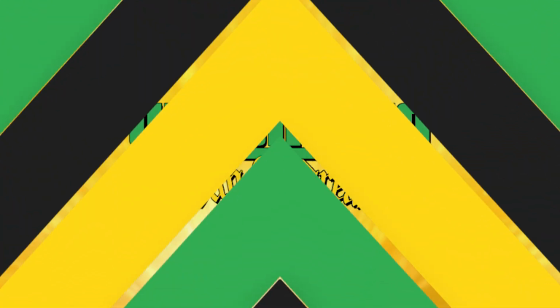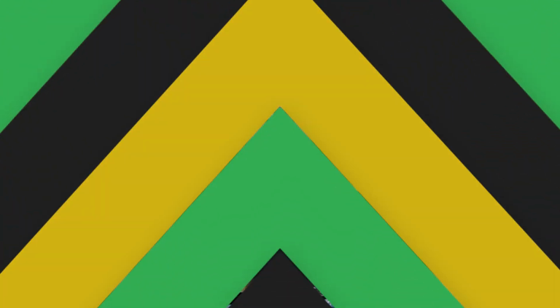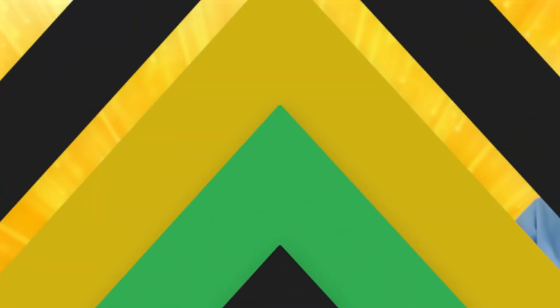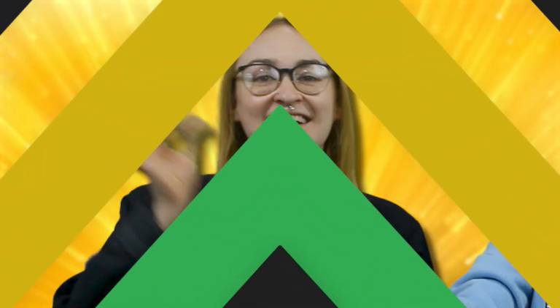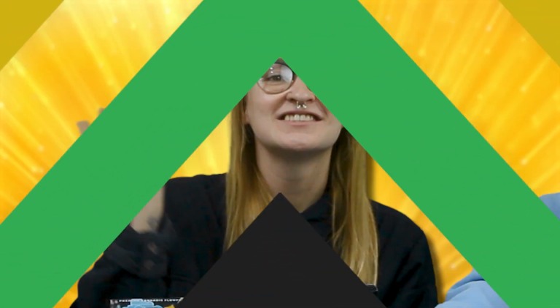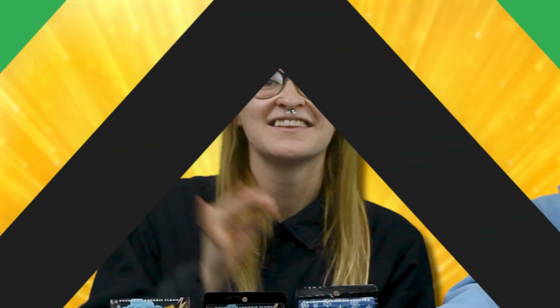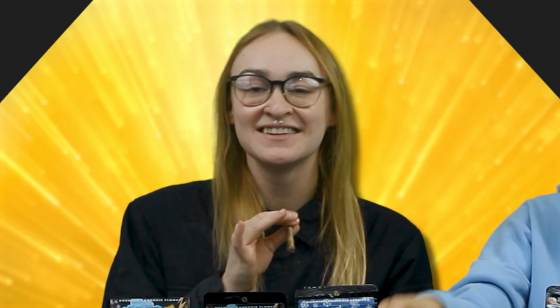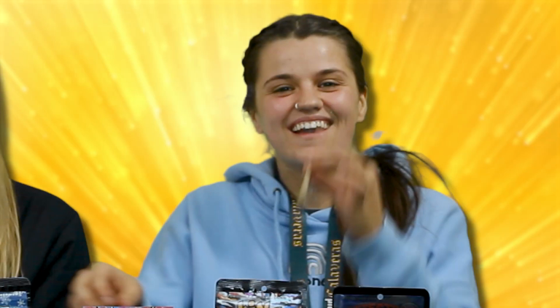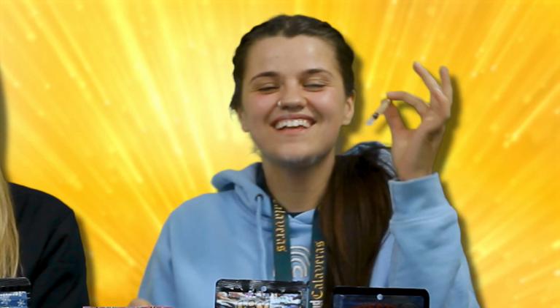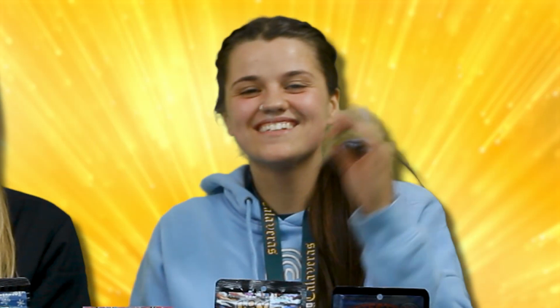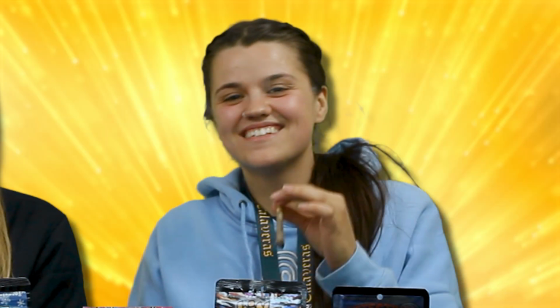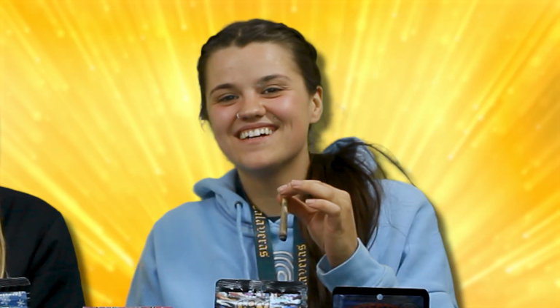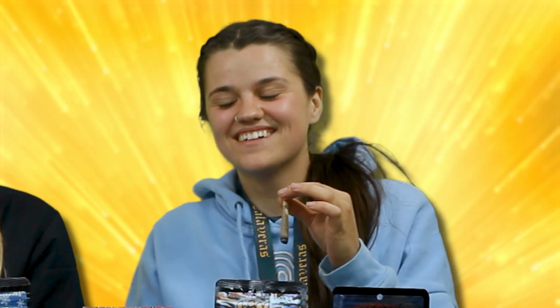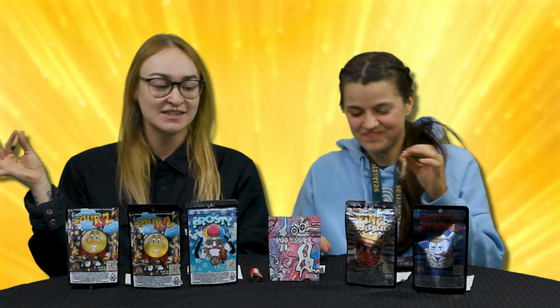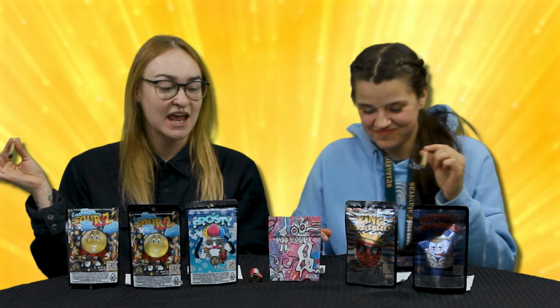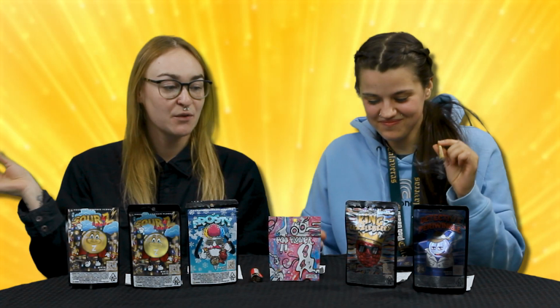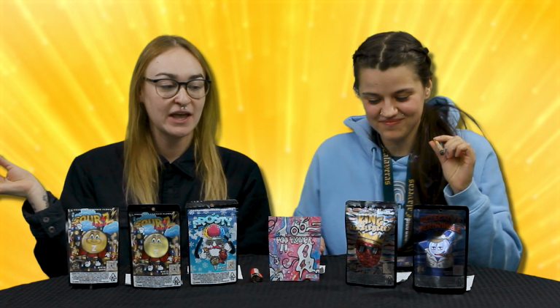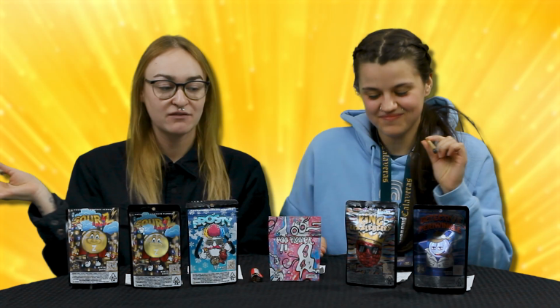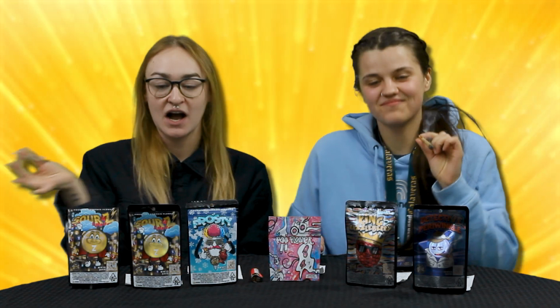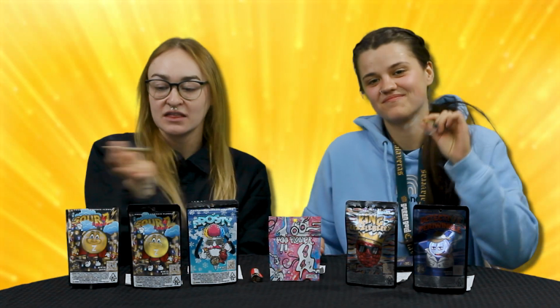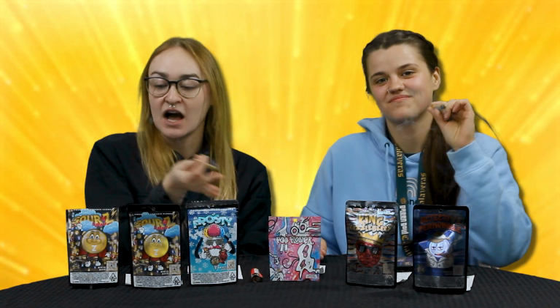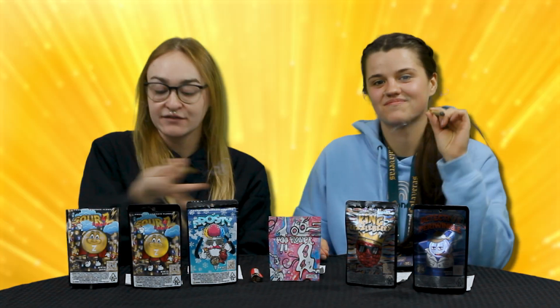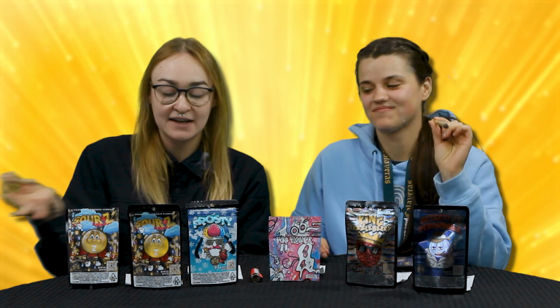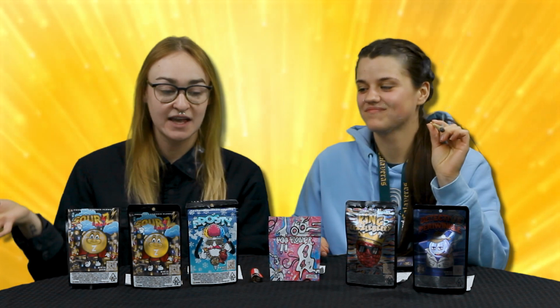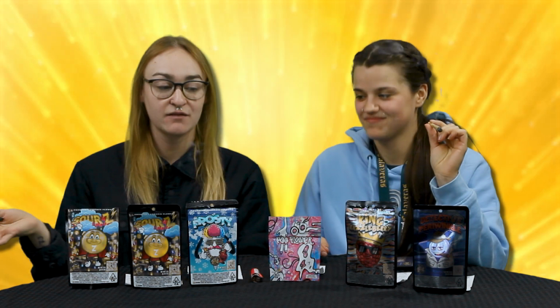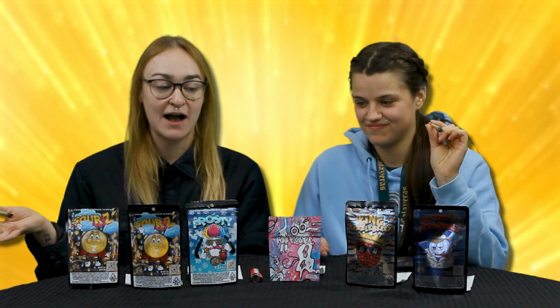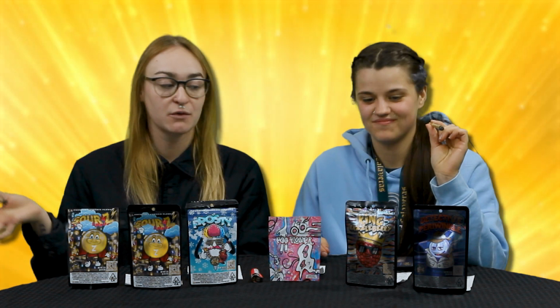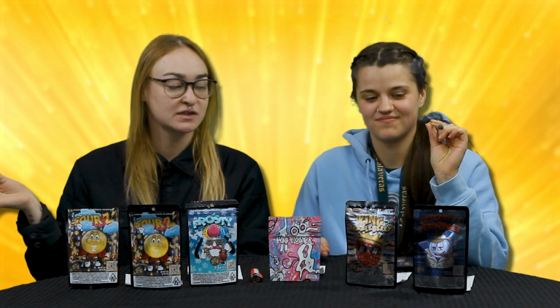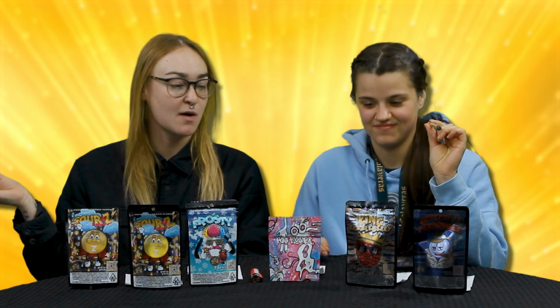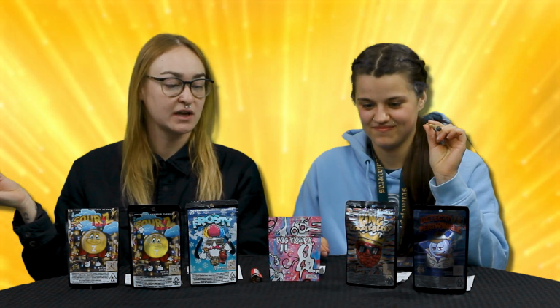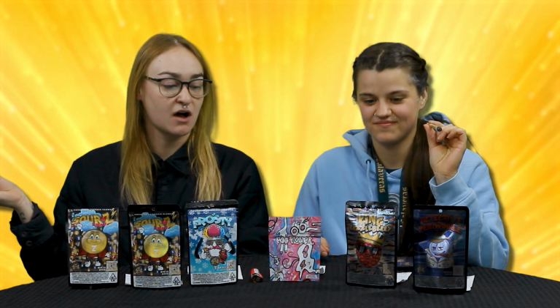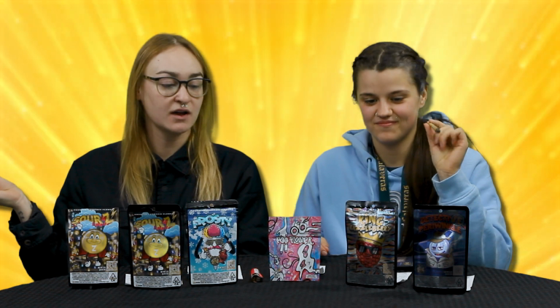Hey guys, it's Katelyn and Alexis here. Today we have got a lot of gas king flower we're smoking on.